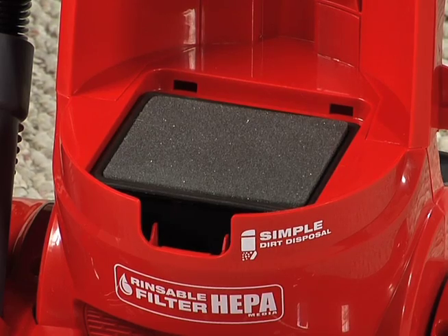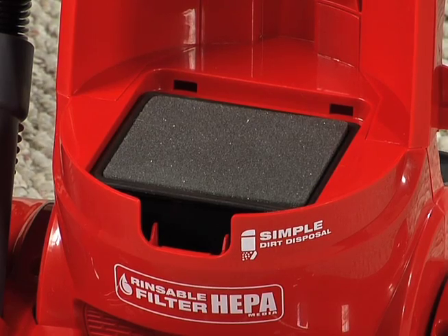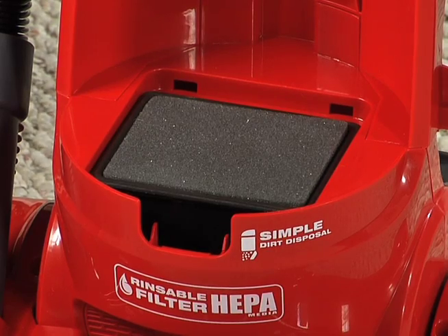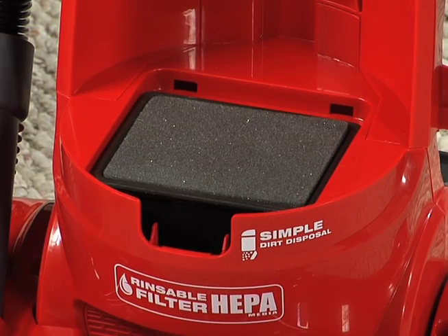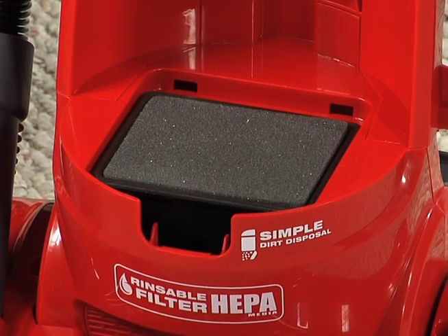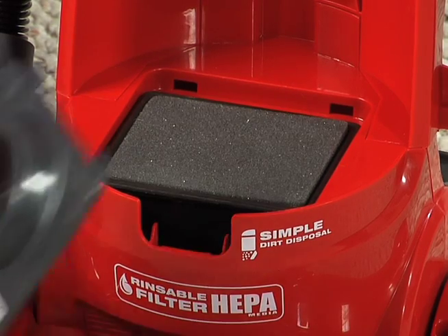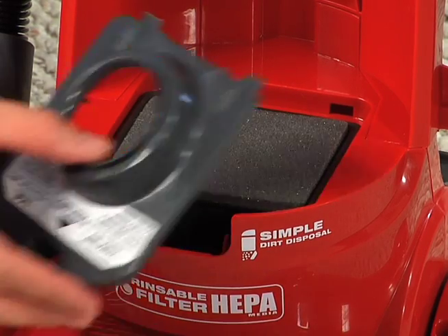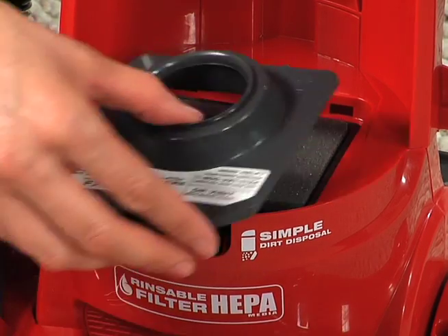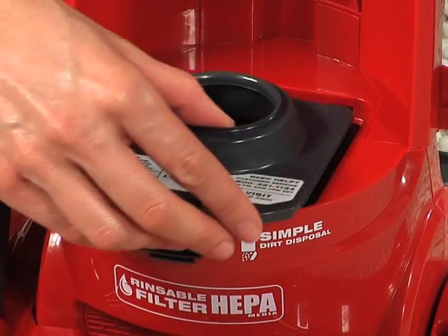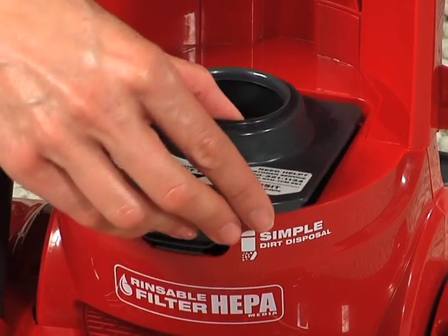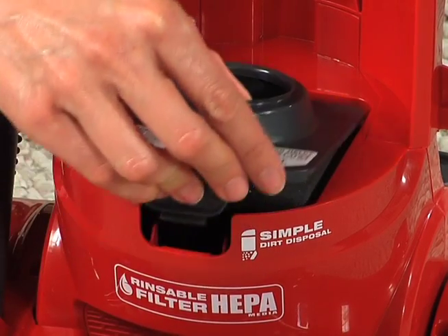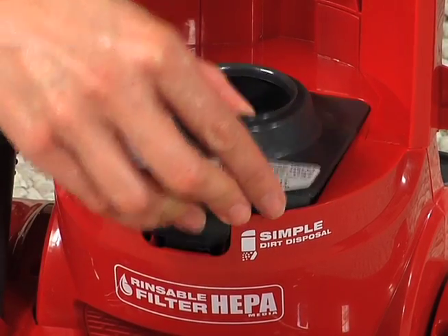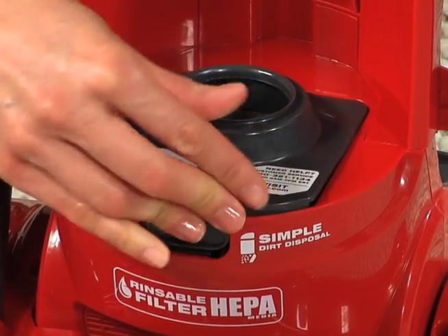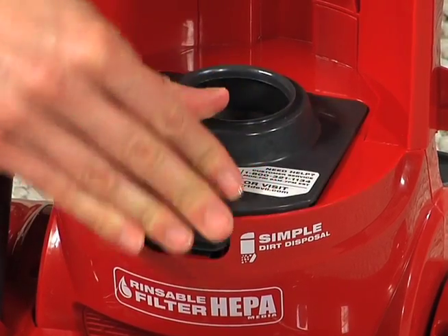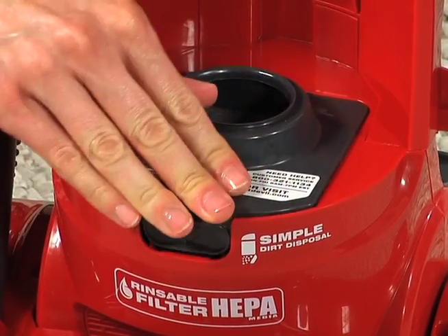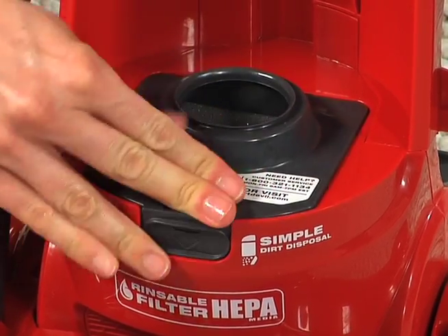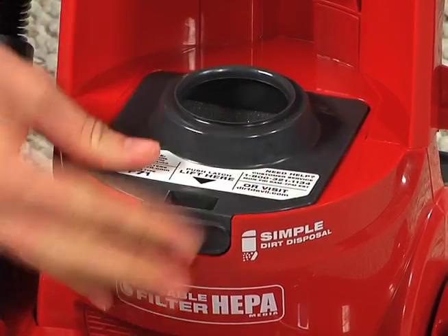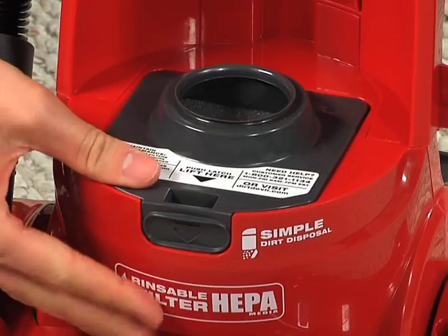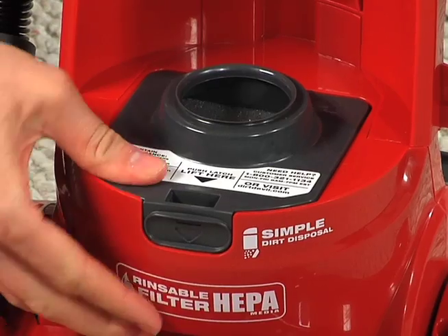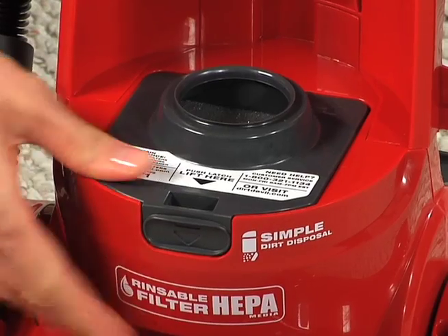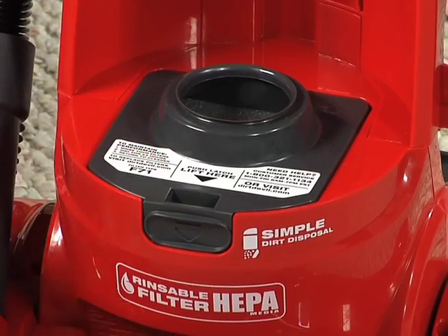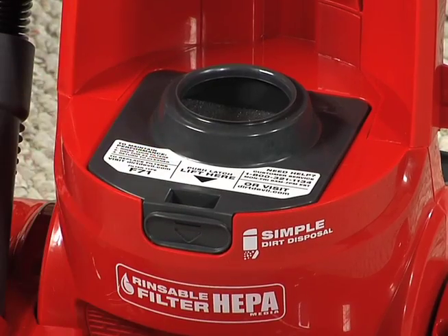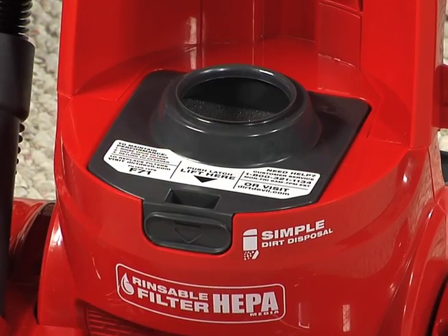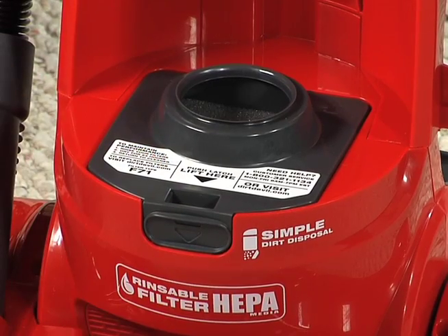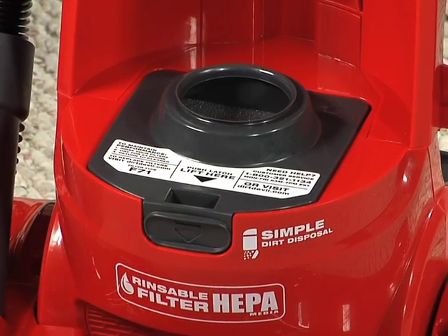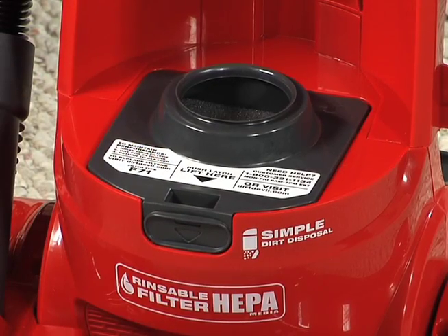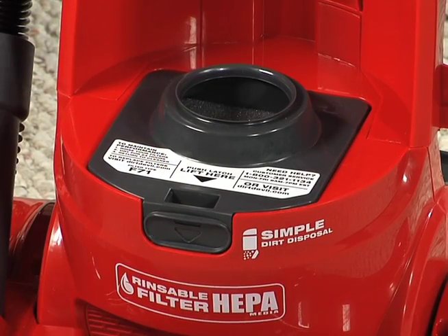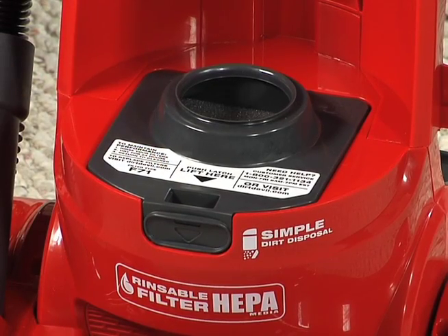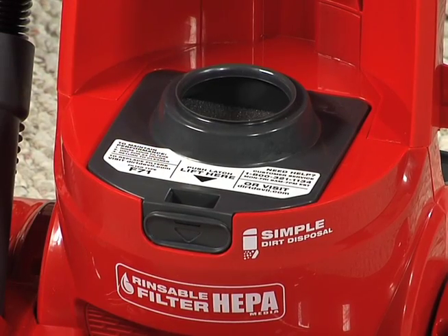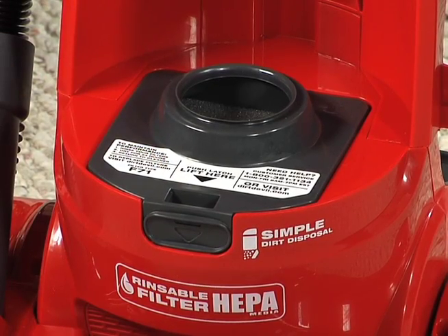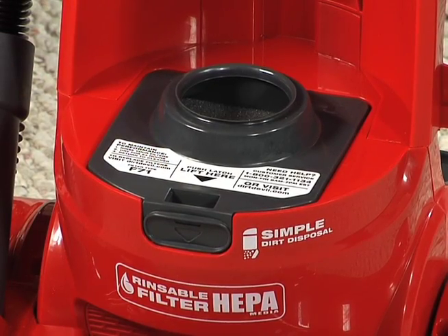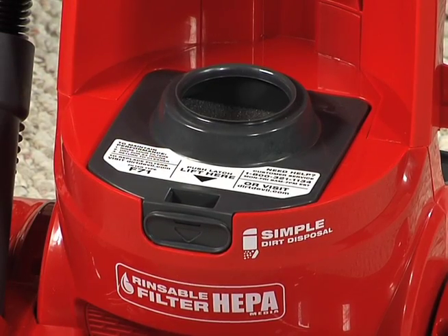It is important to clean the filter after every use and replace the filter every 6 months depending on use.